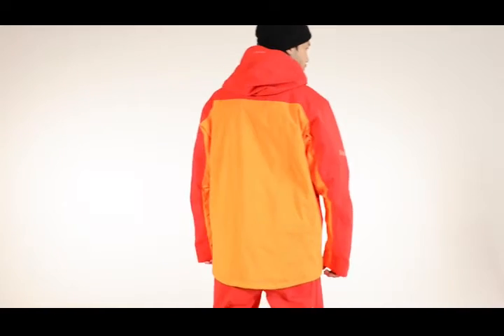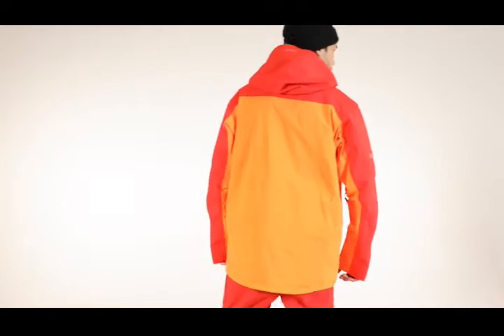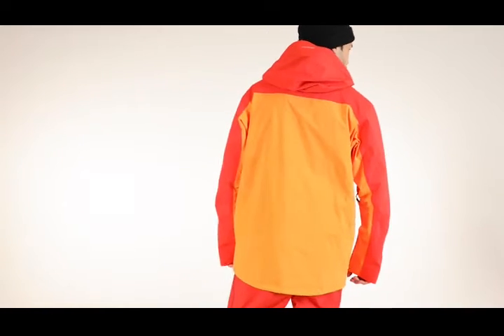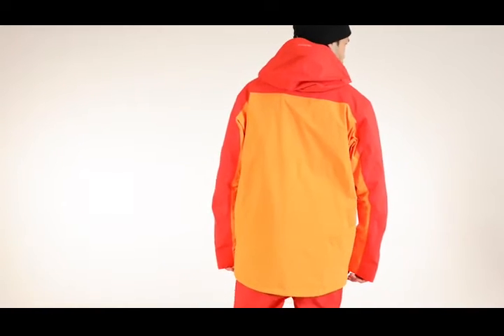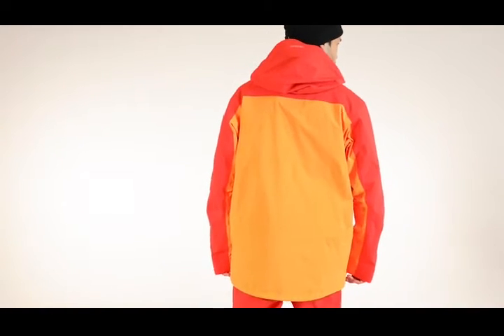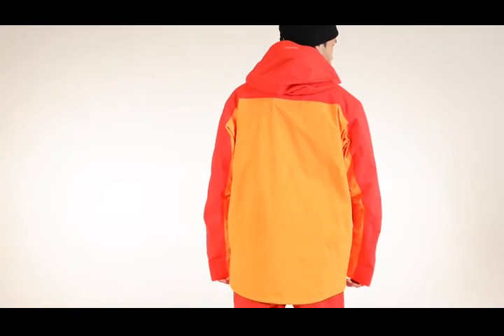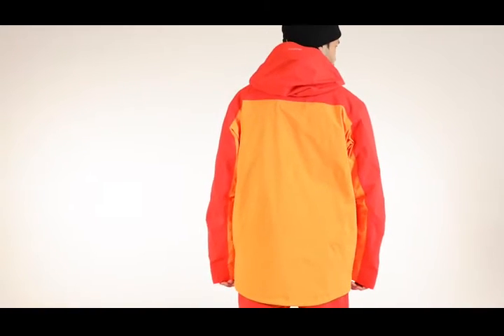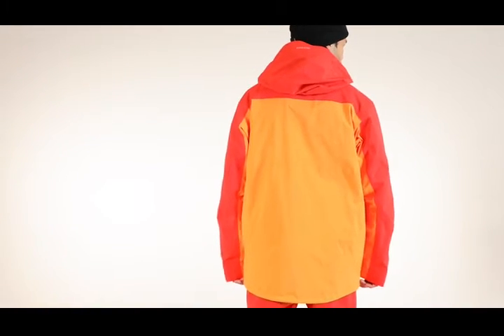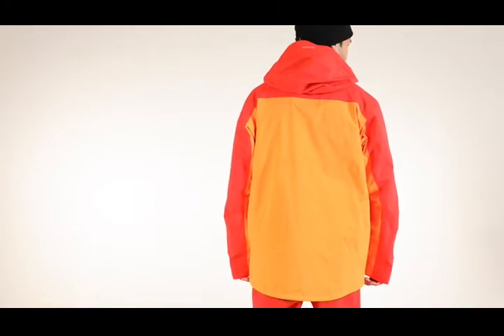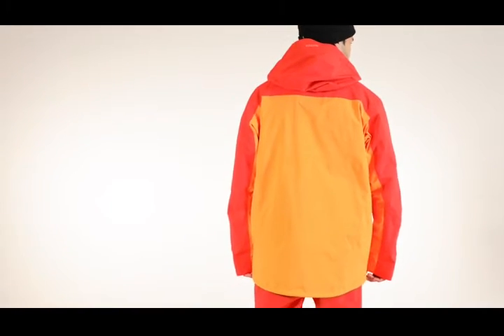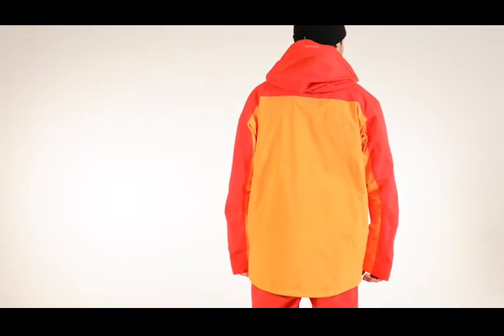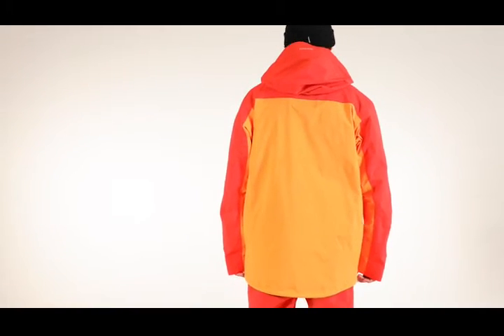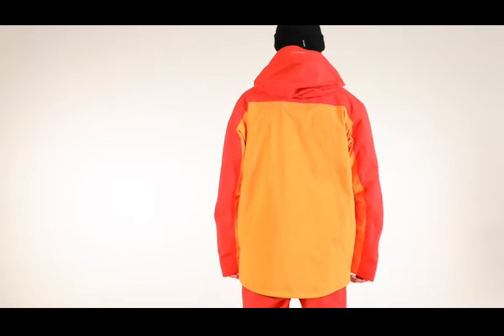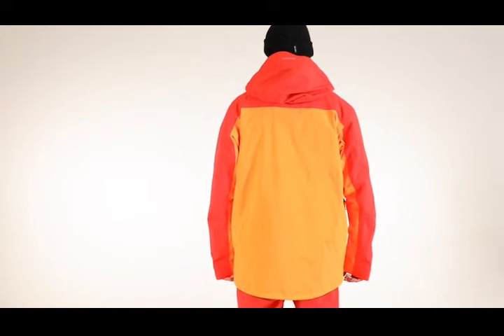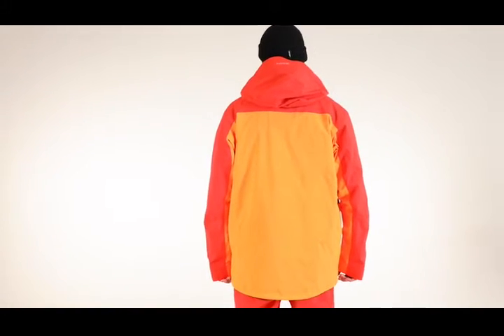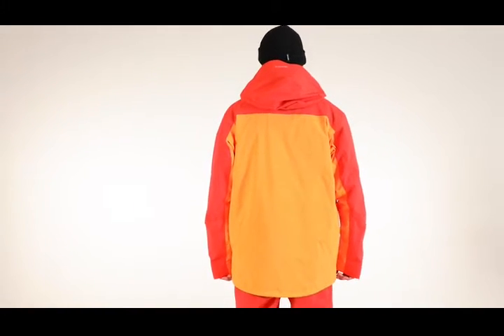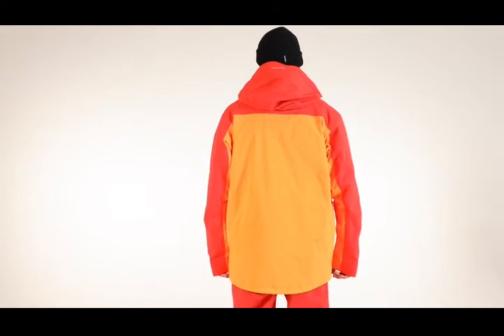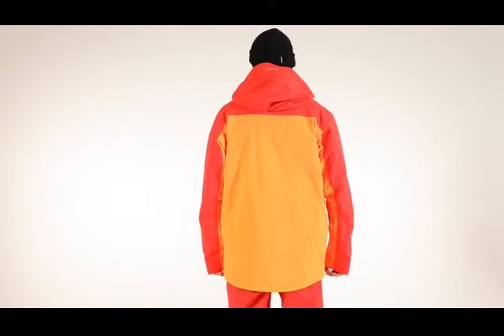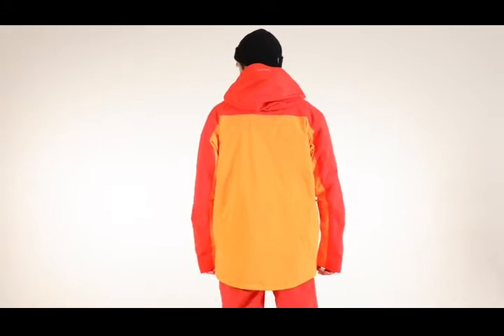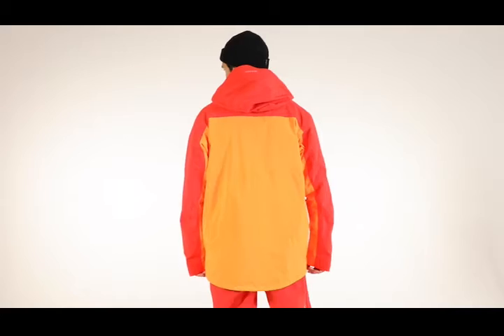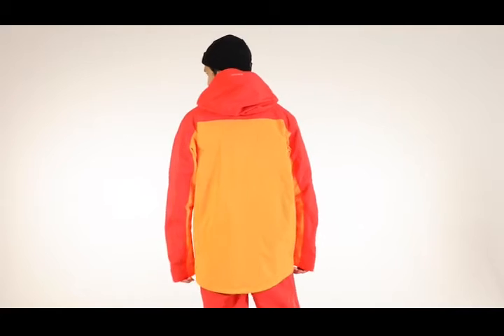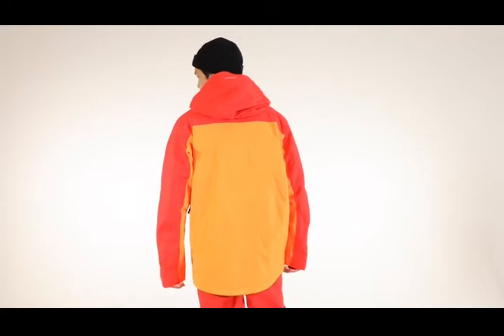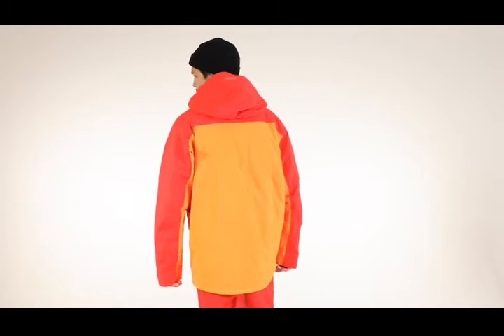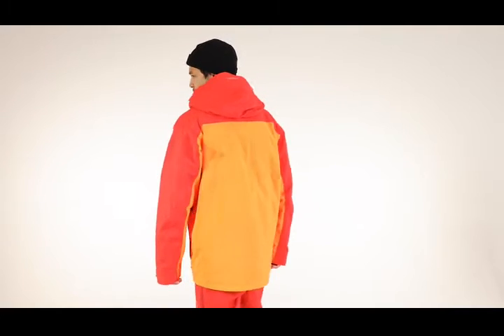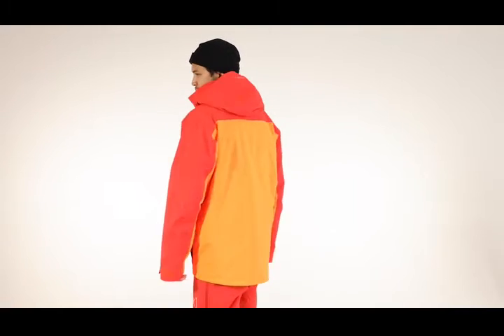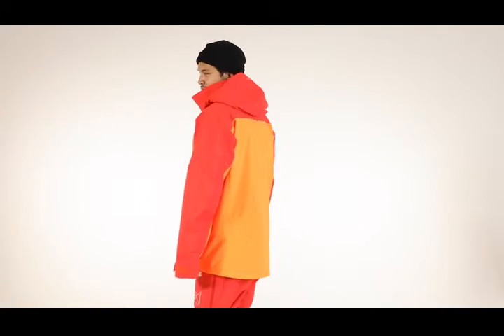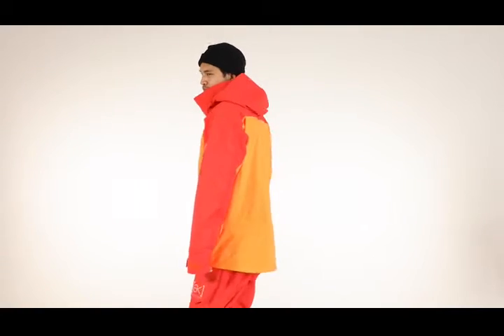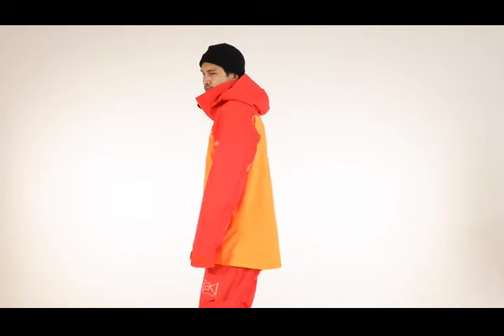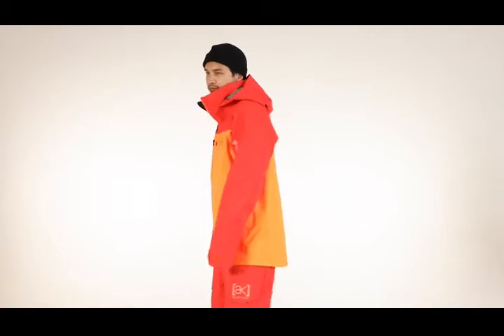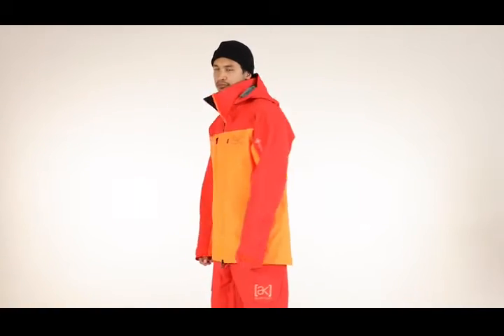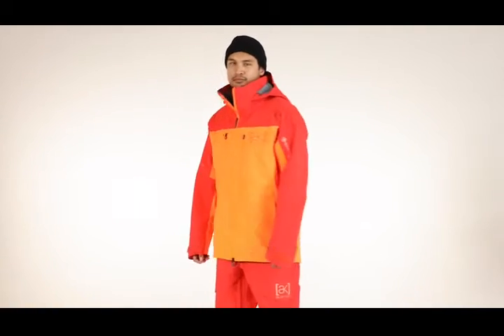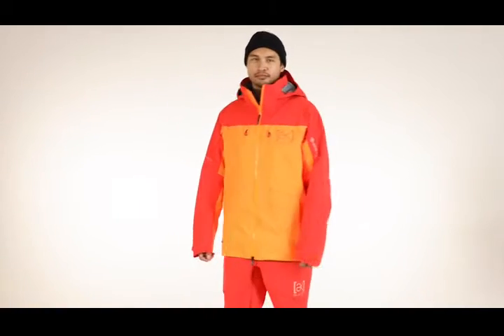The Hover Jacket features a regular articulated fit that's just right, not too tight or too baggy, with shaping at the elbows and shoulders for easy movement.